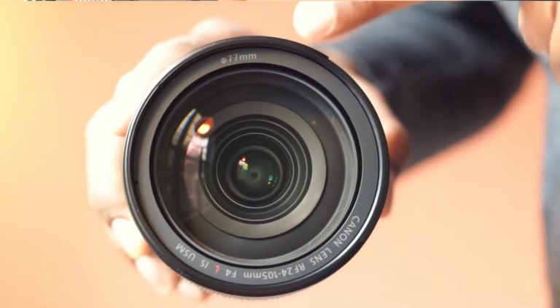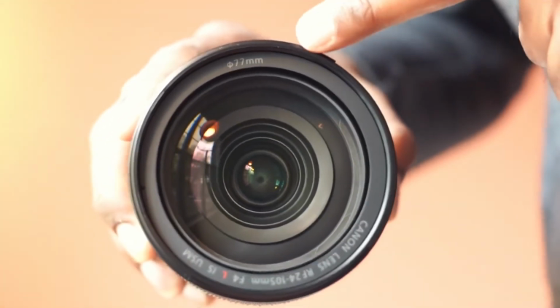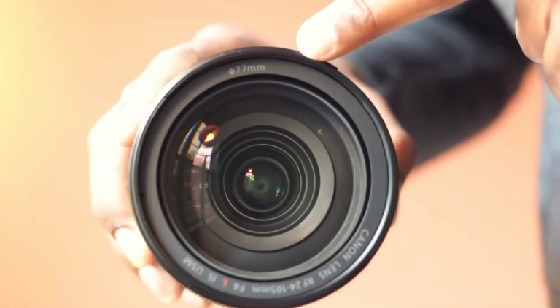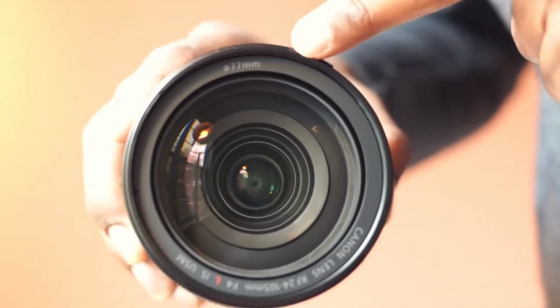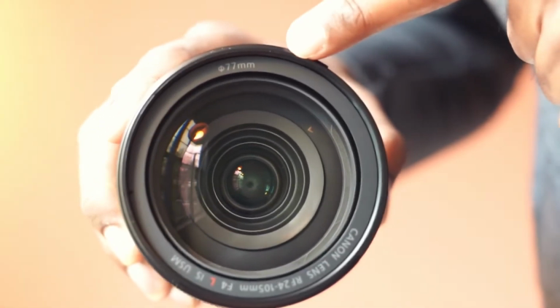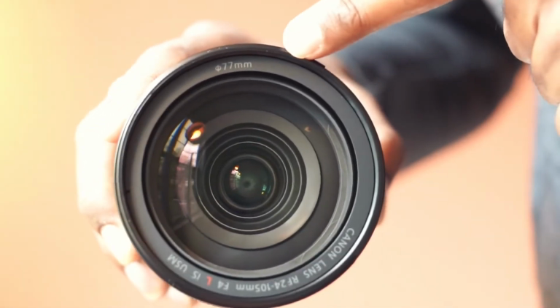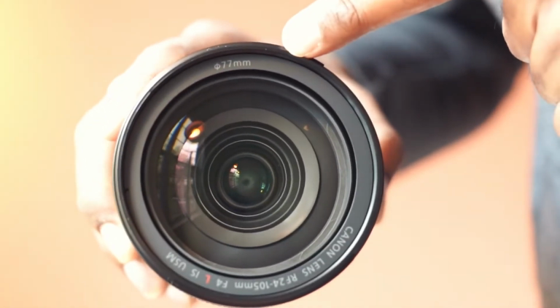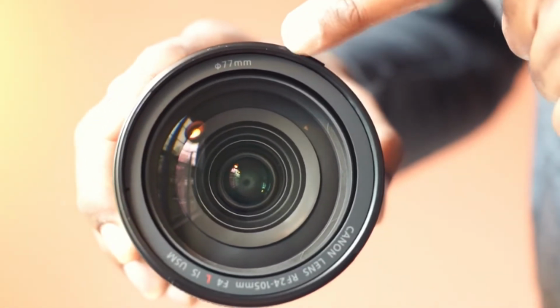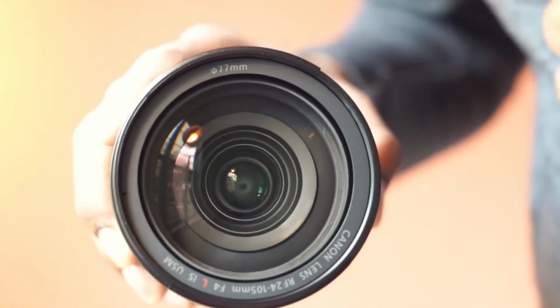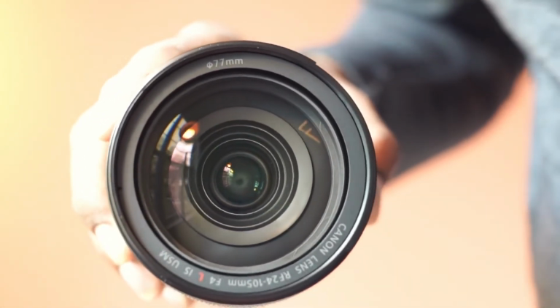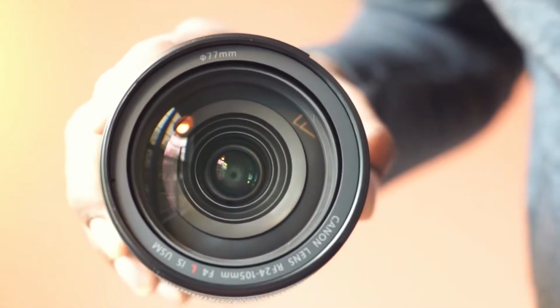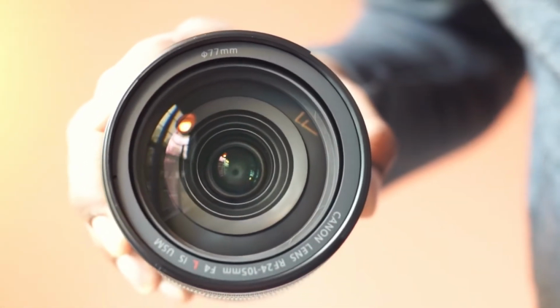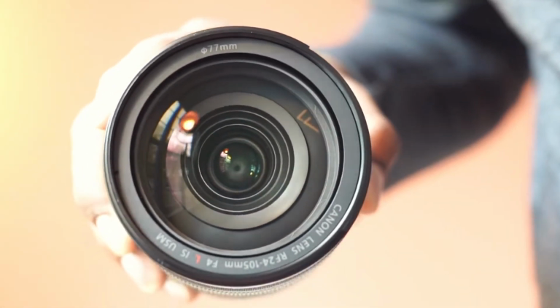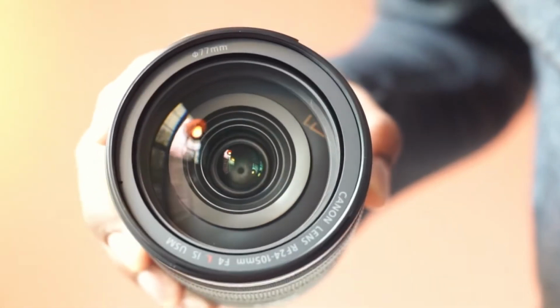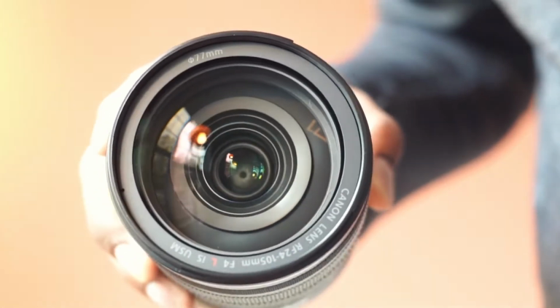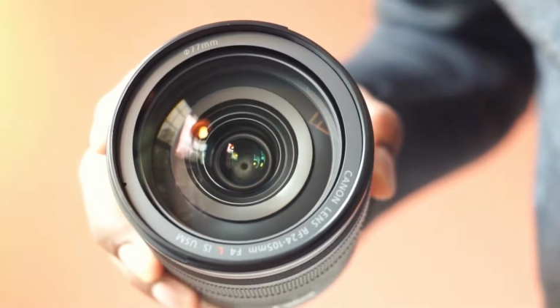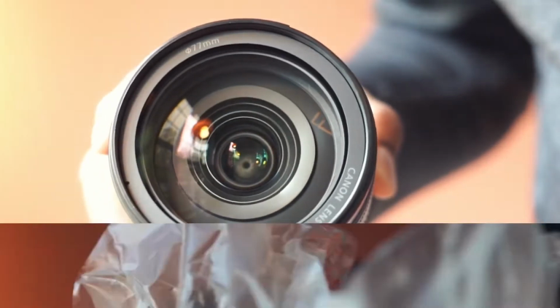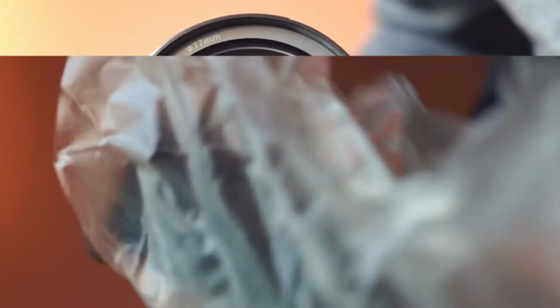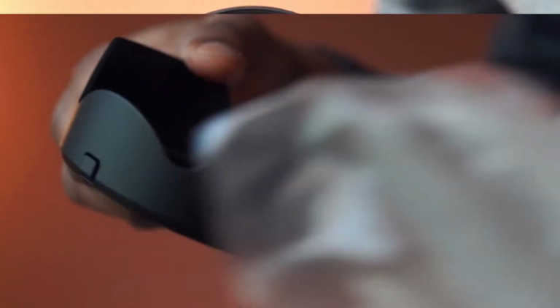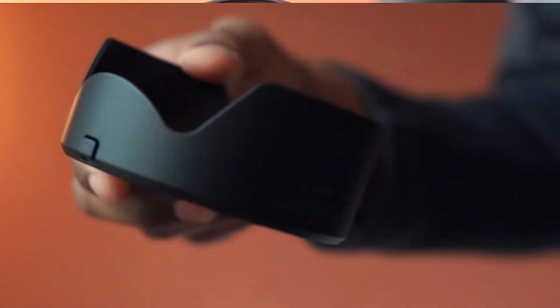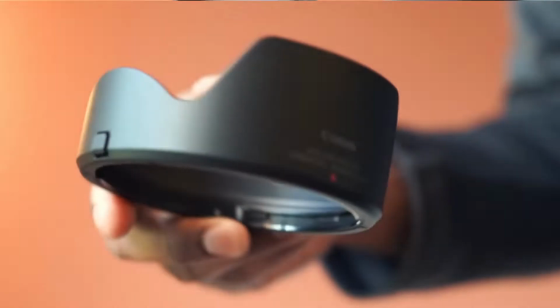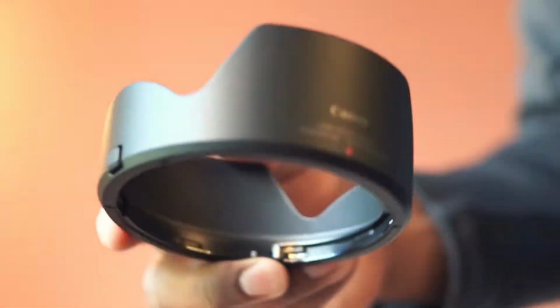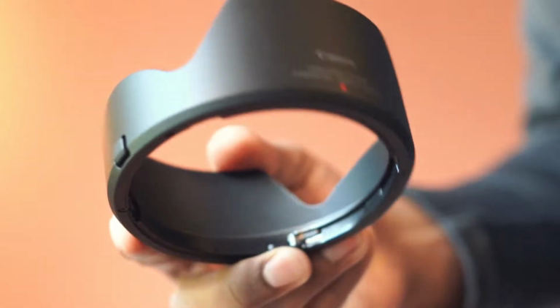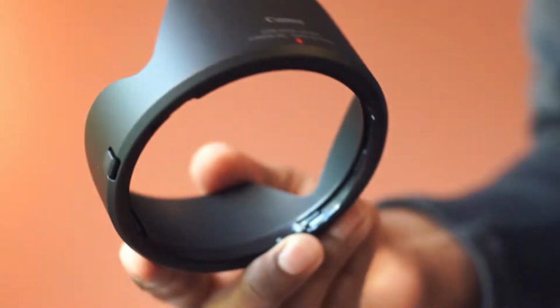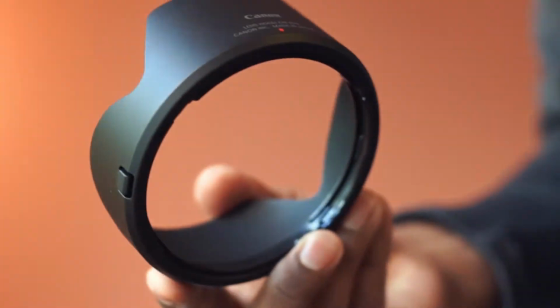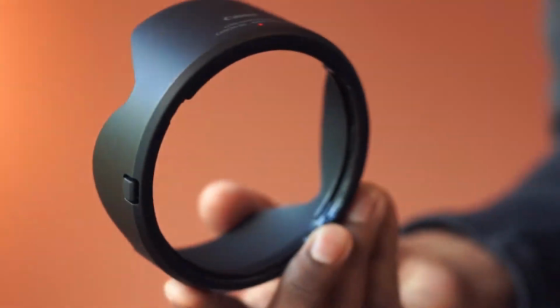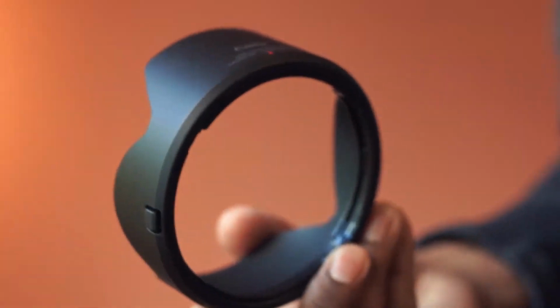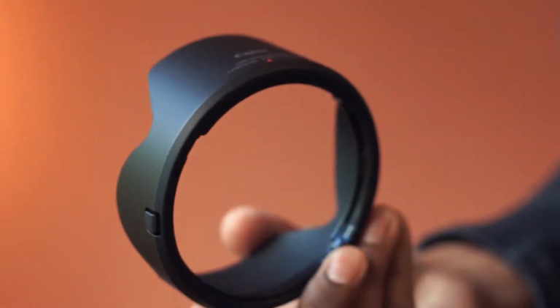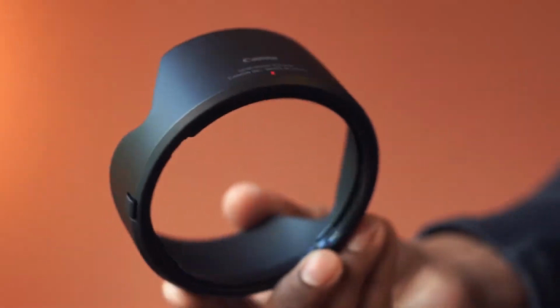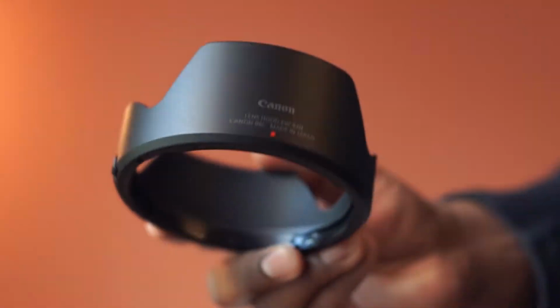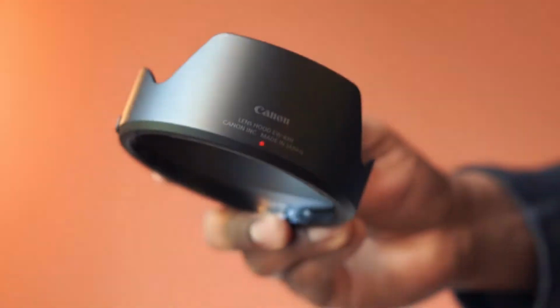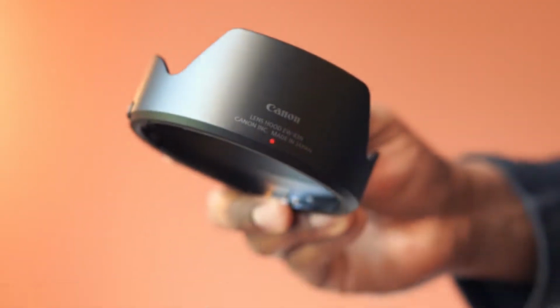The filter diameter is 77mm. It comes with this lens hood.